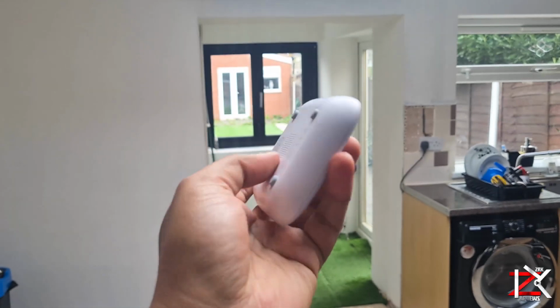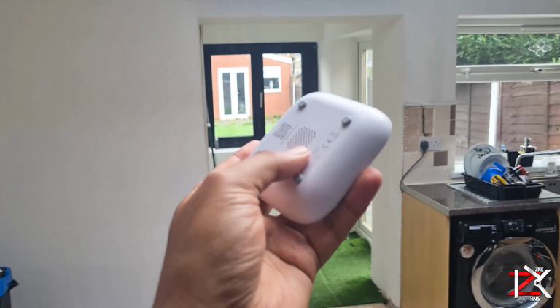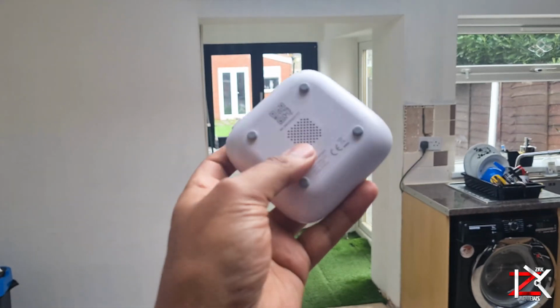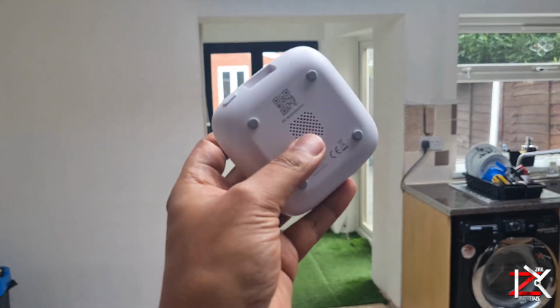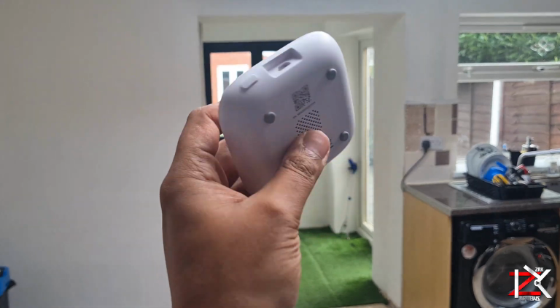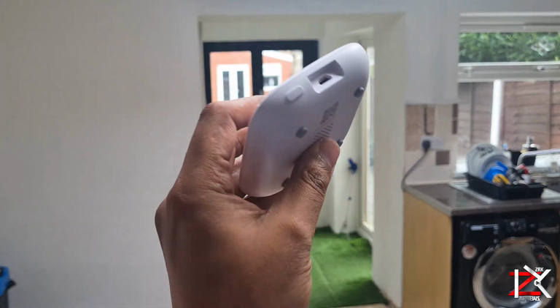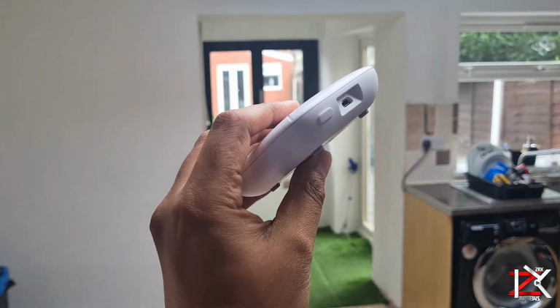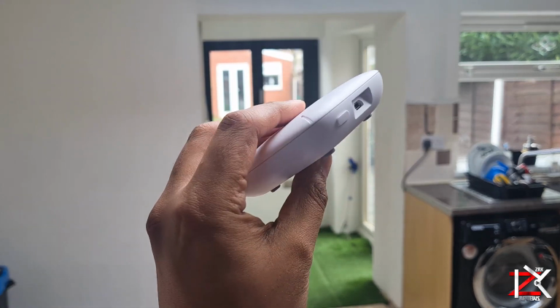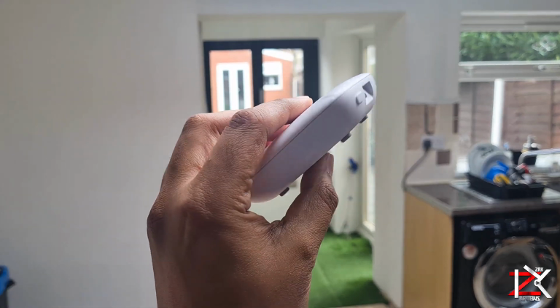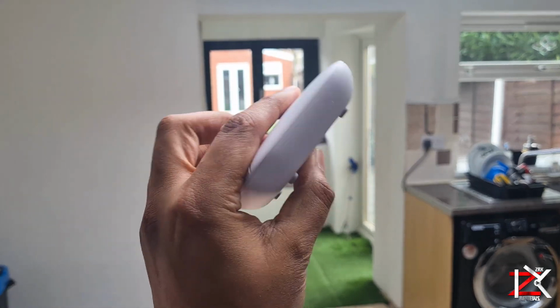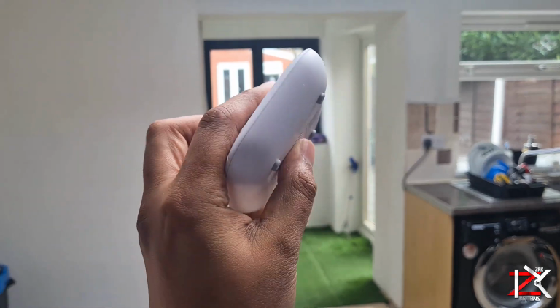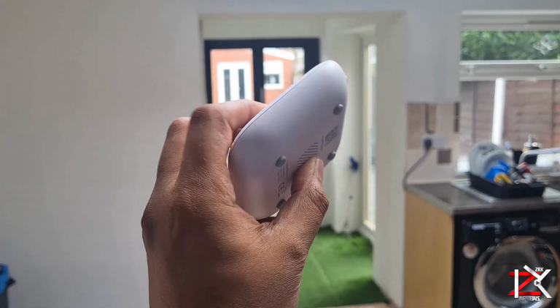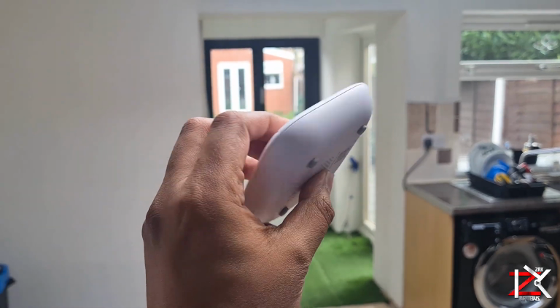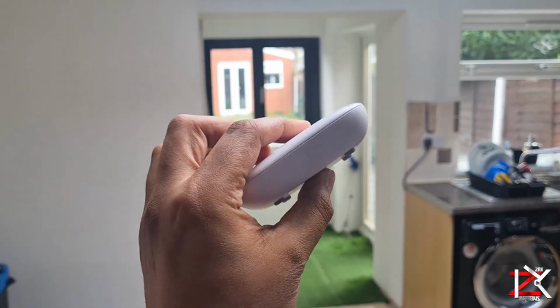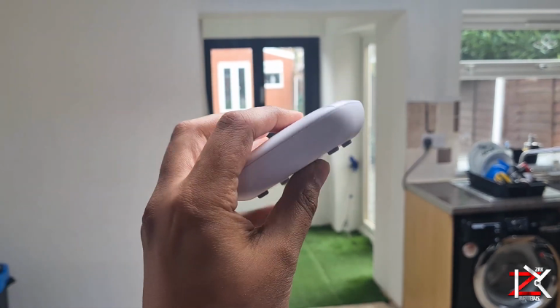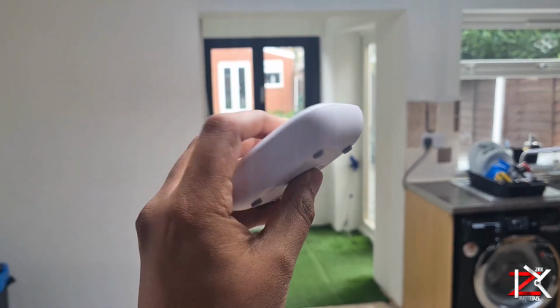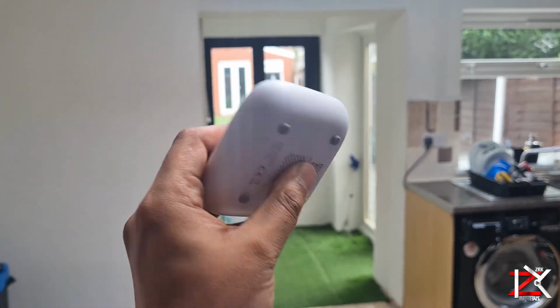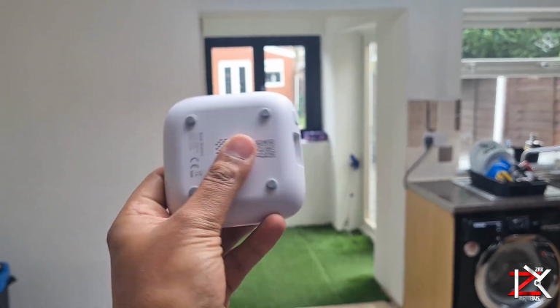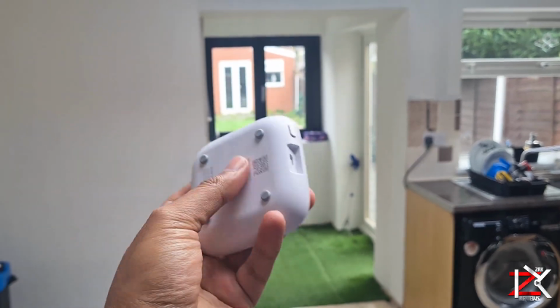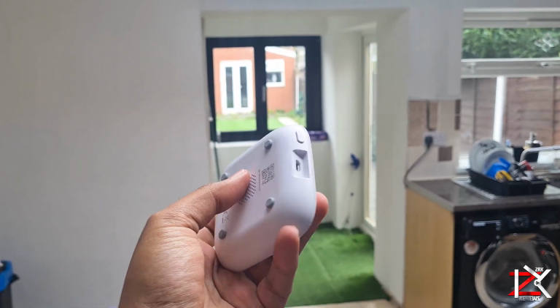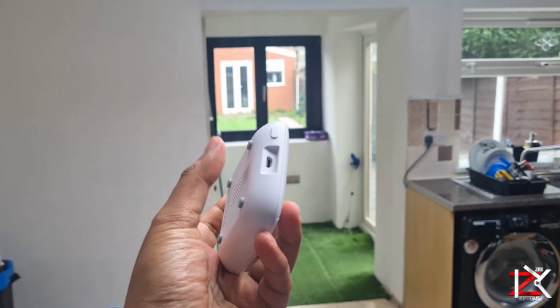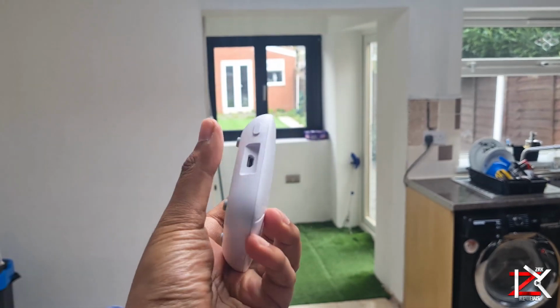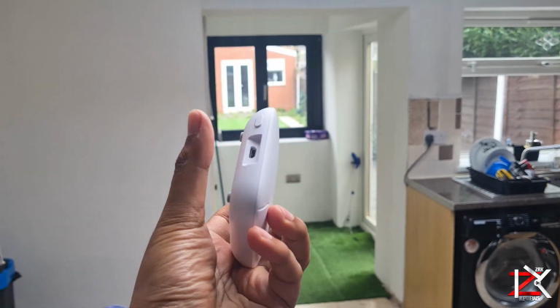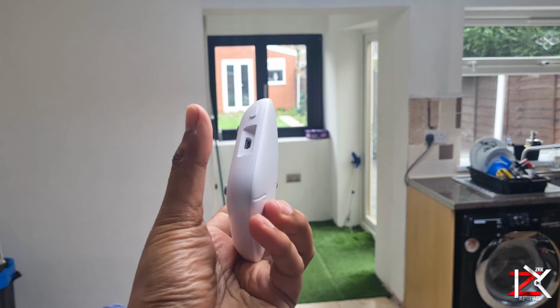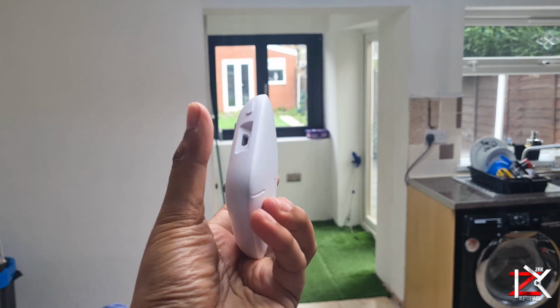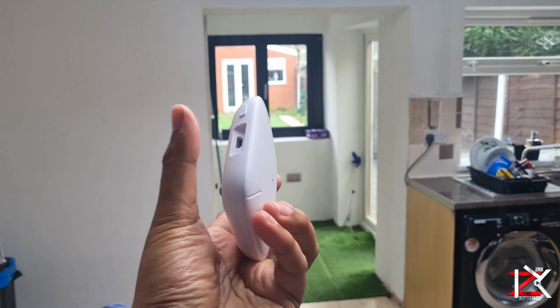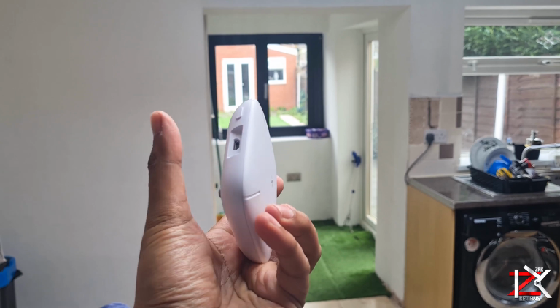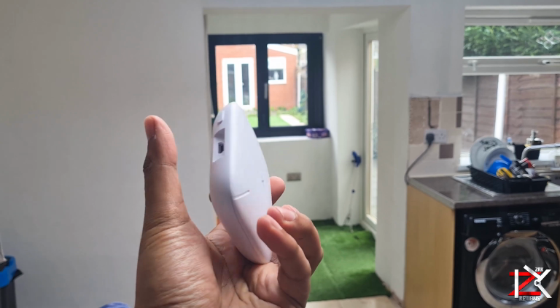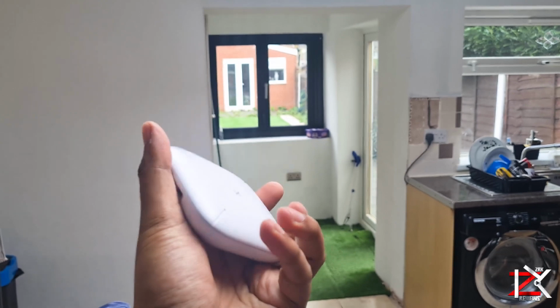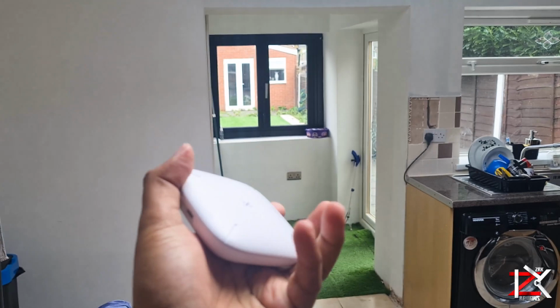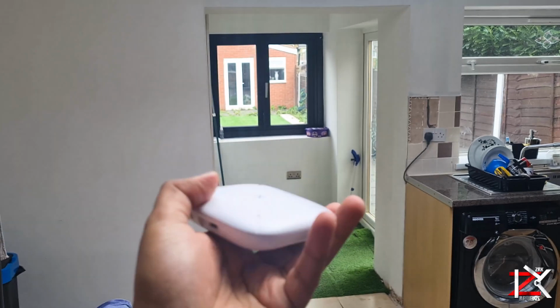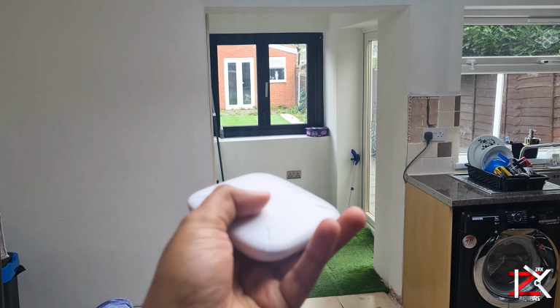There's a speaker at the back, a connect button with the power slot, and guys, it's super lightweight.